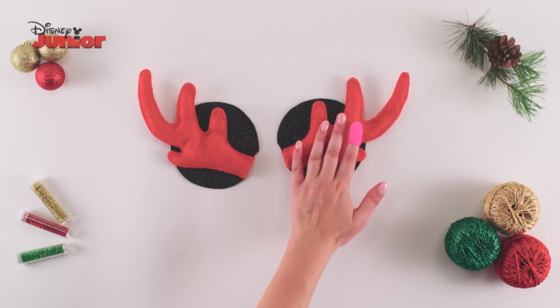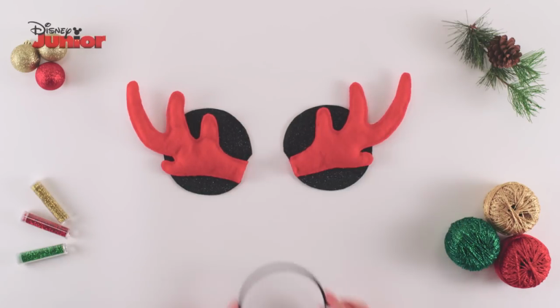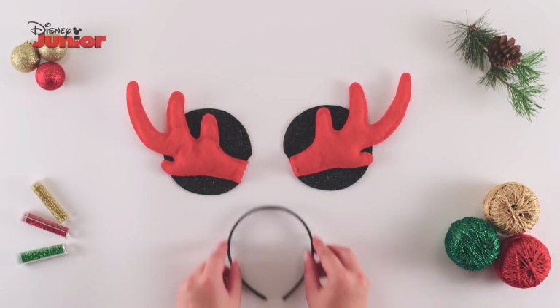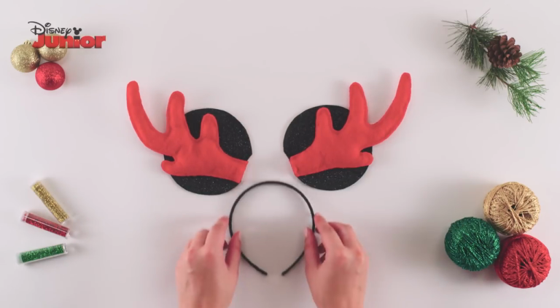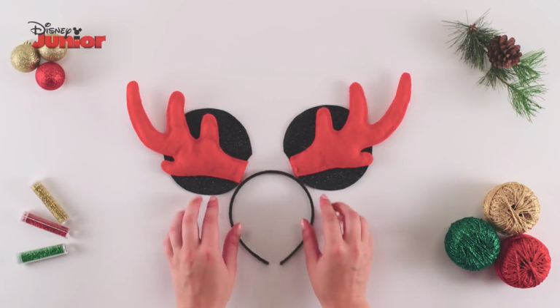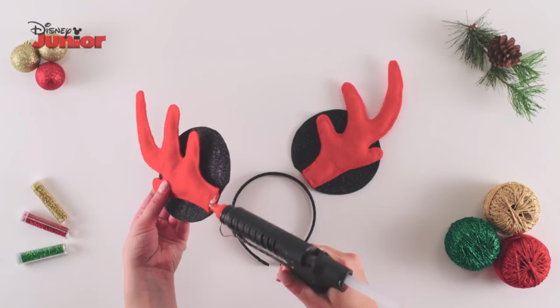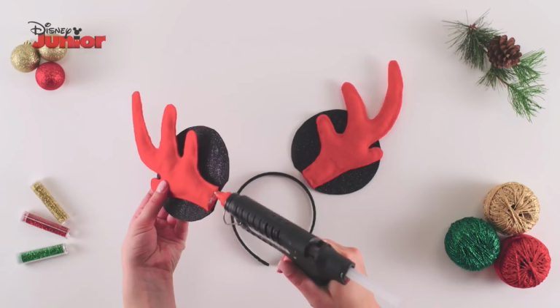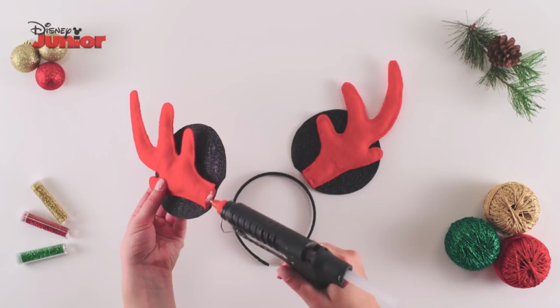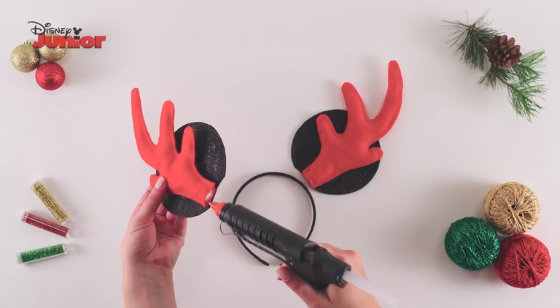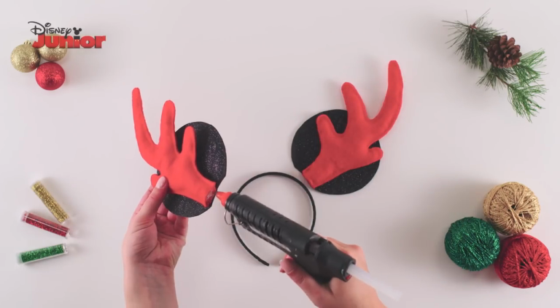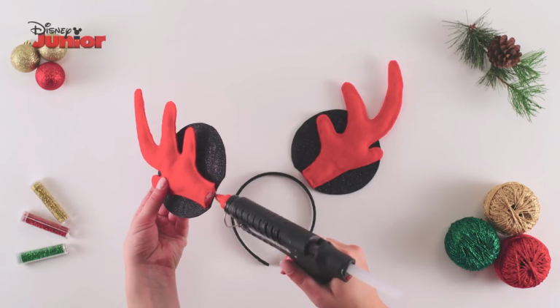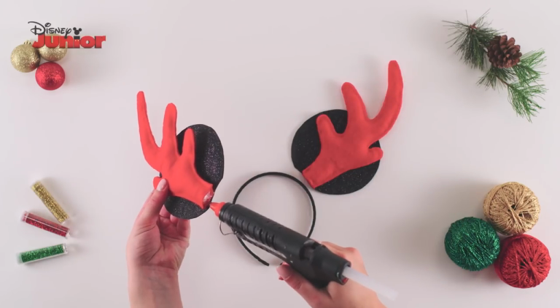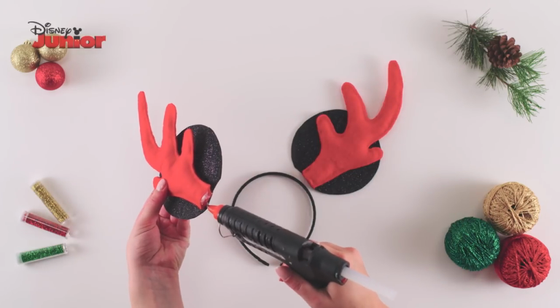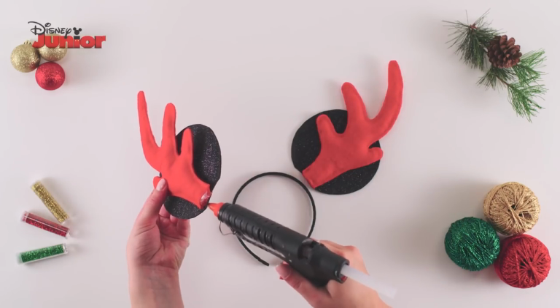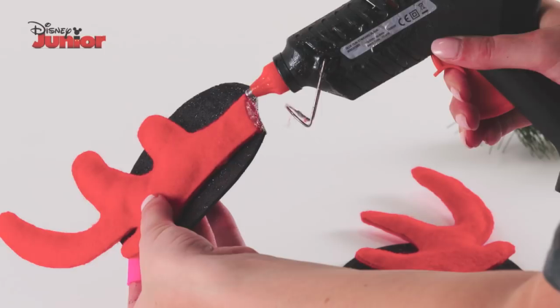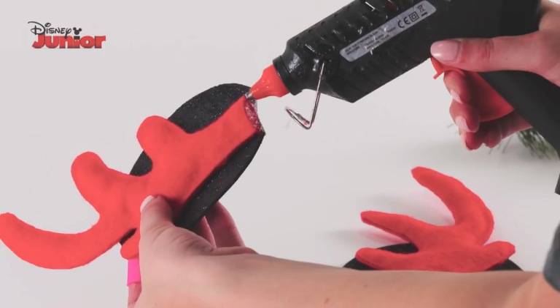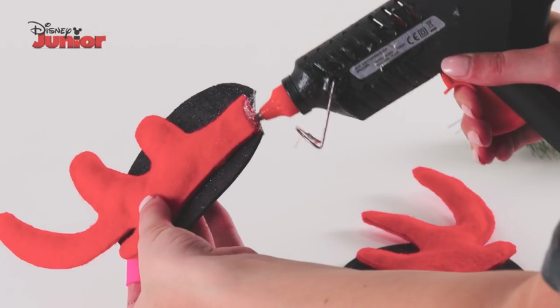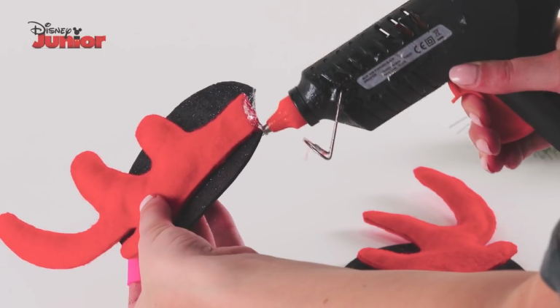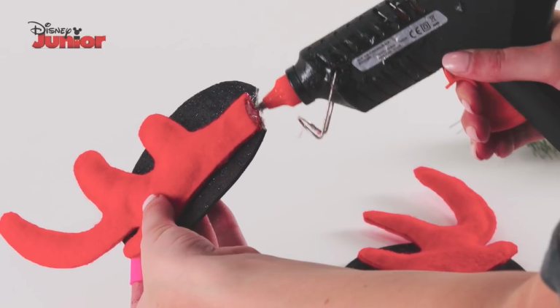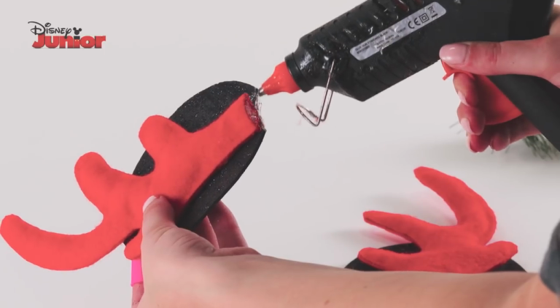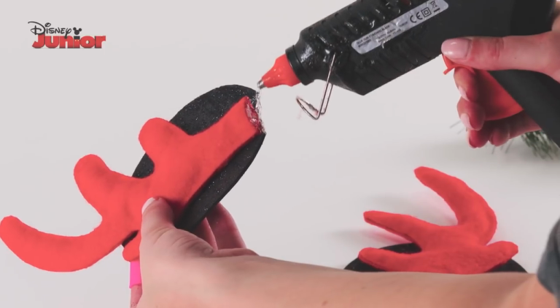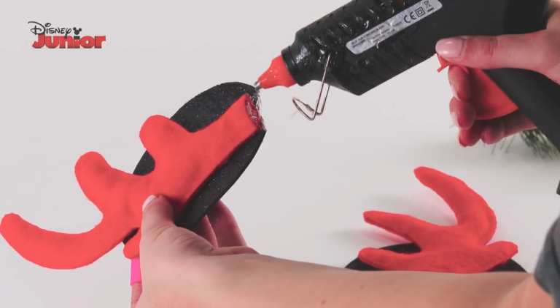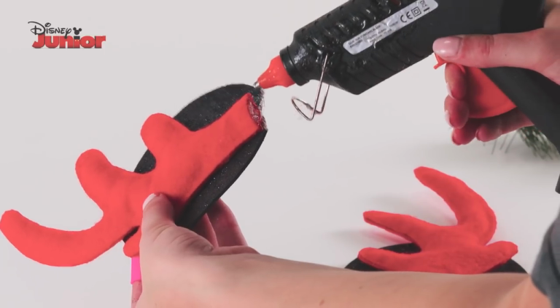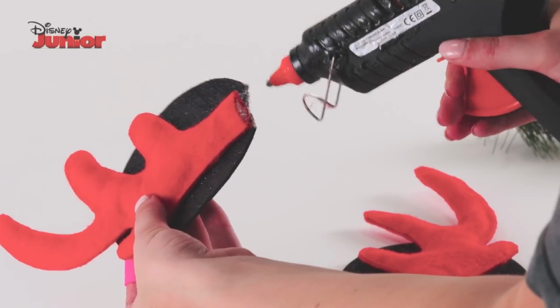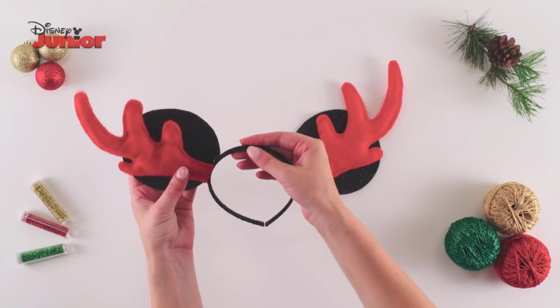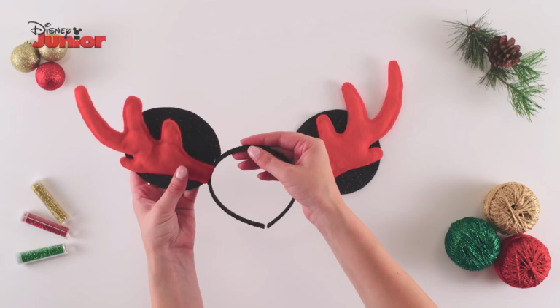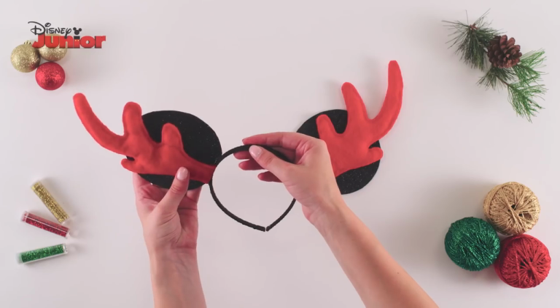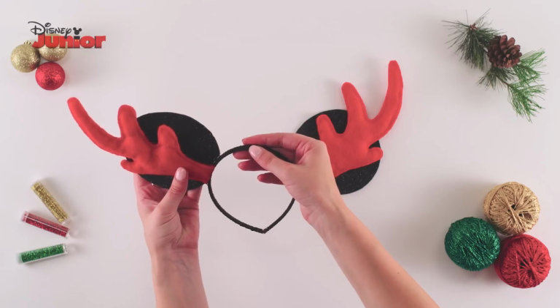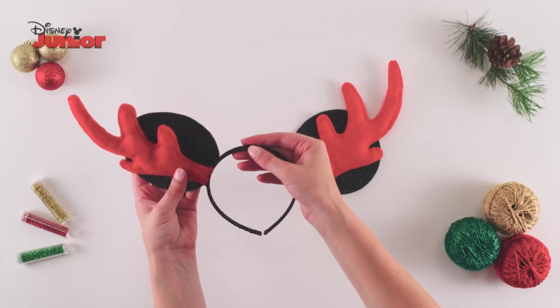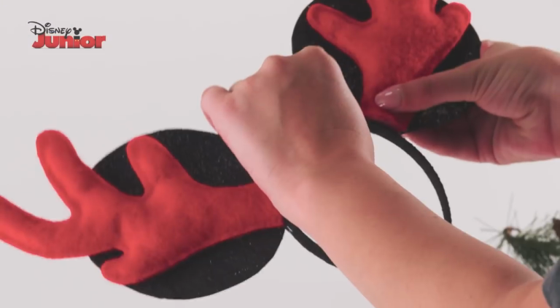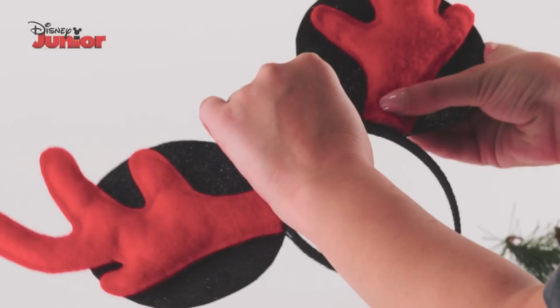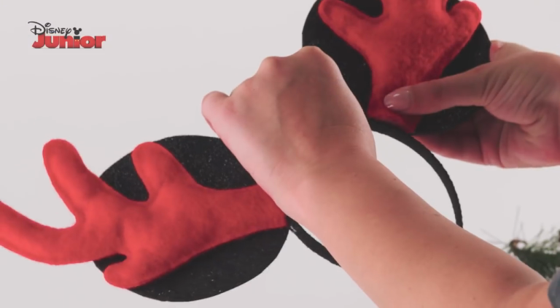Glue along the bottom edge of the reindeer ears and attach them to your headband.